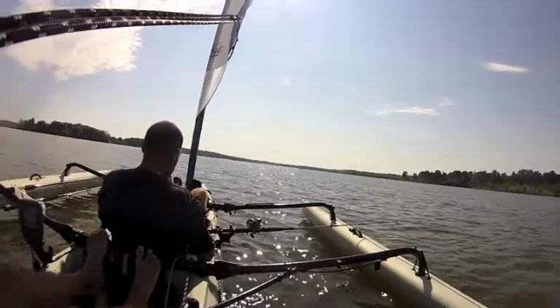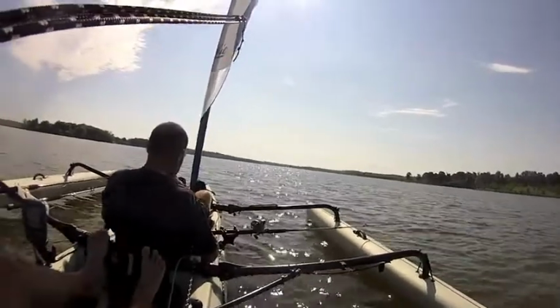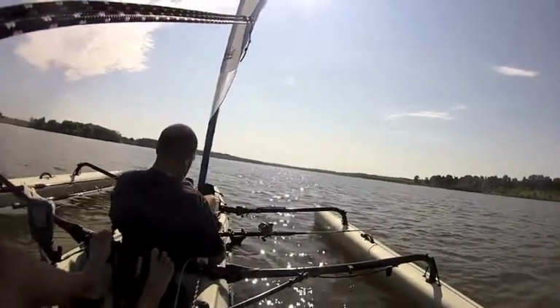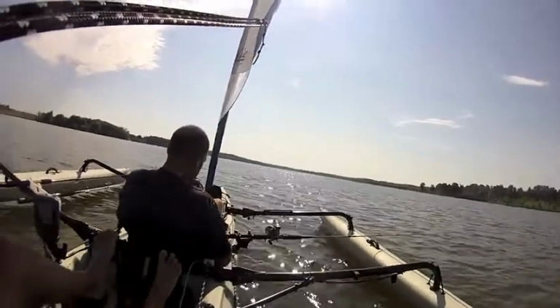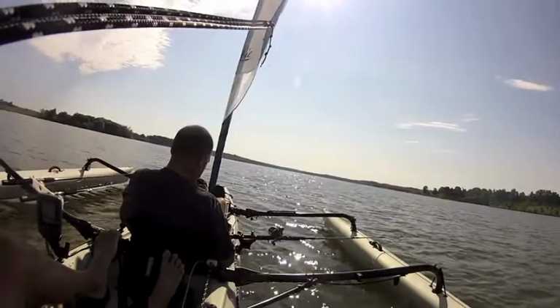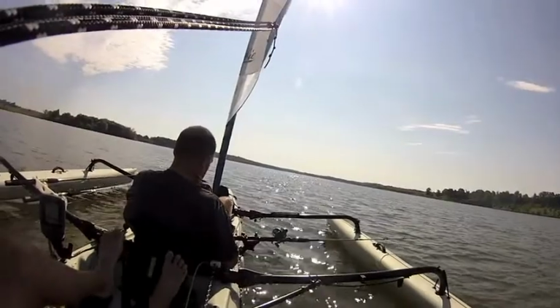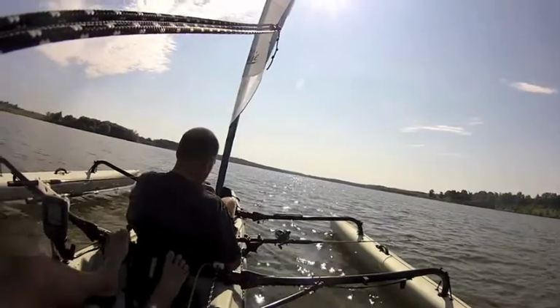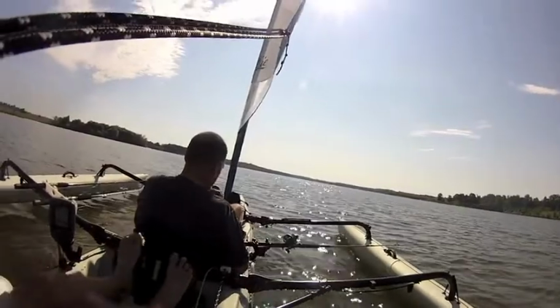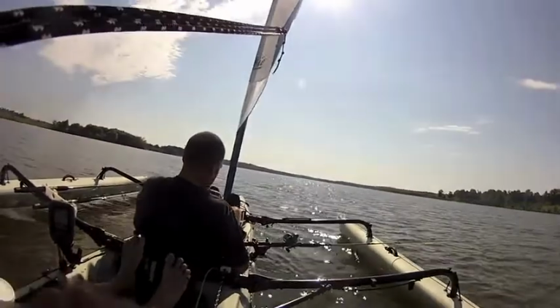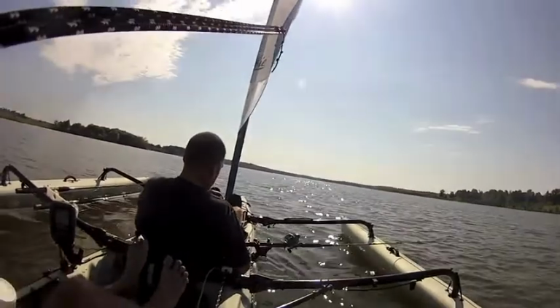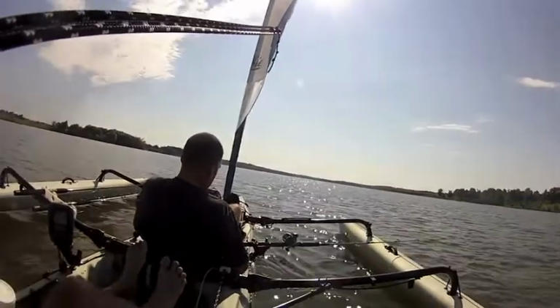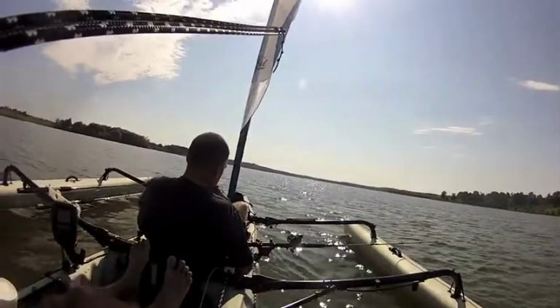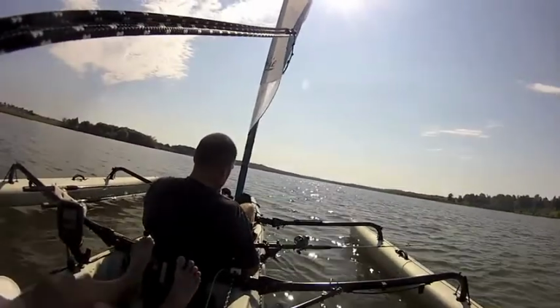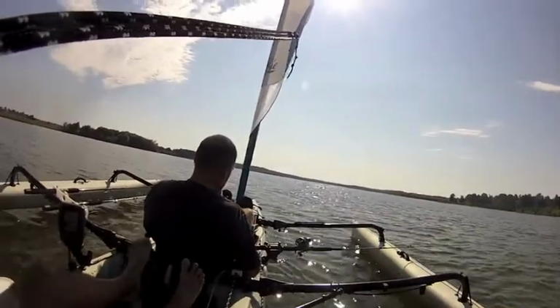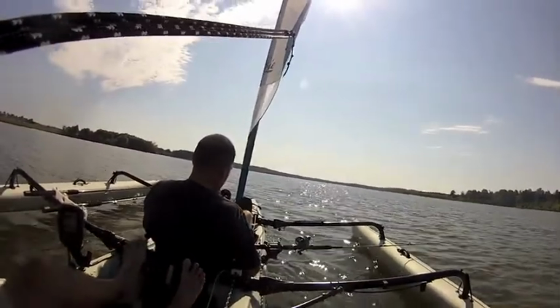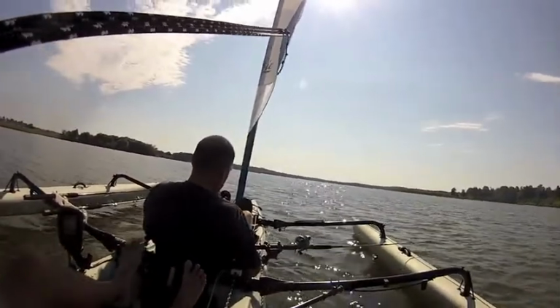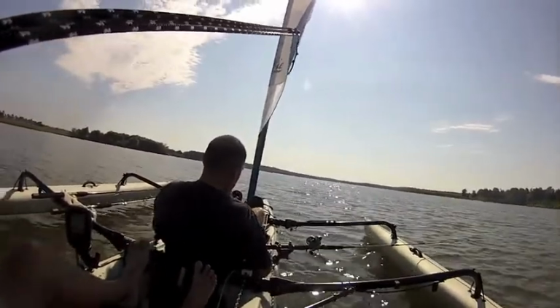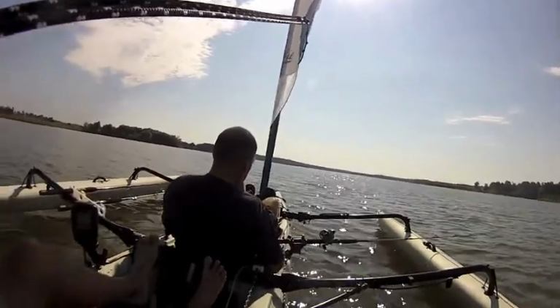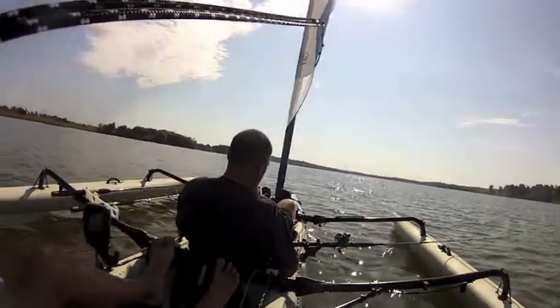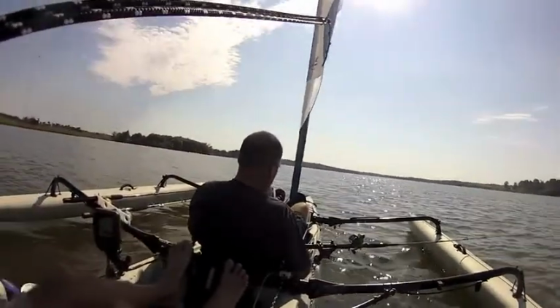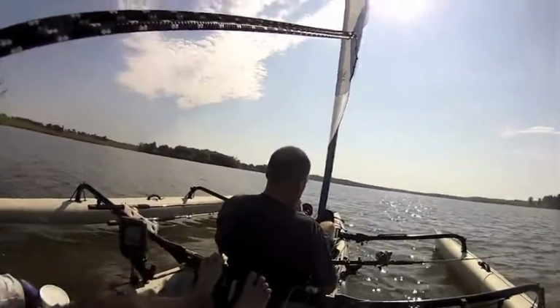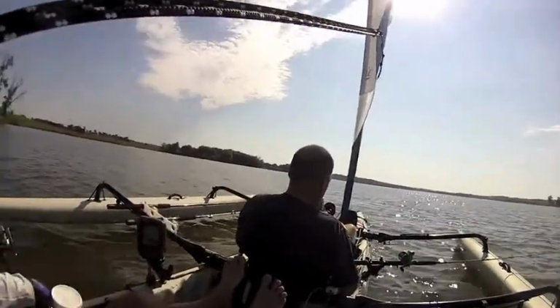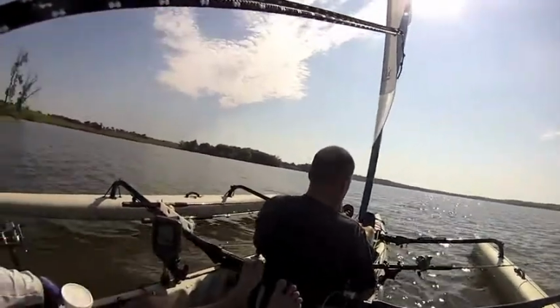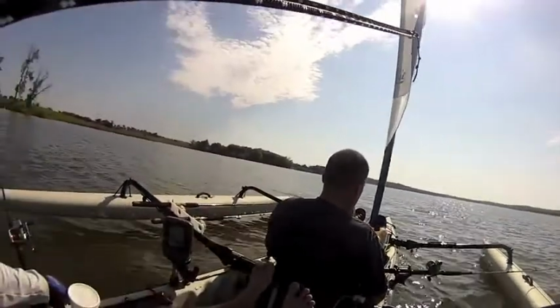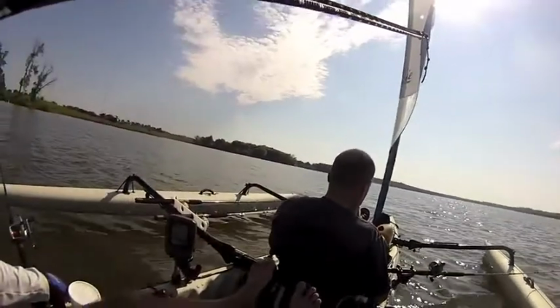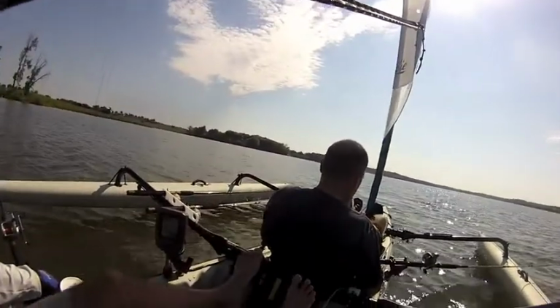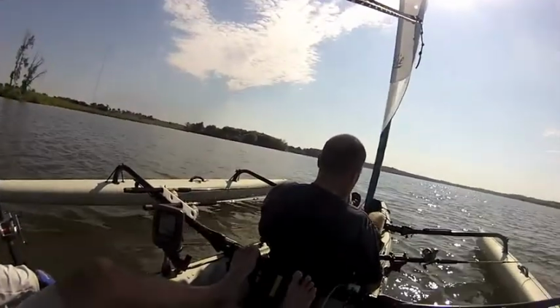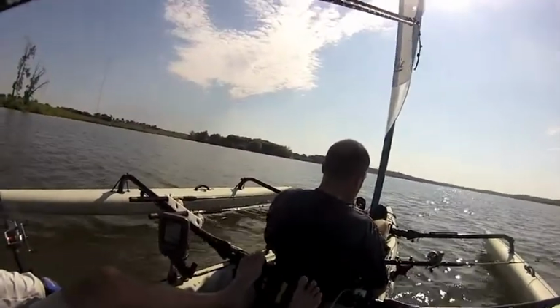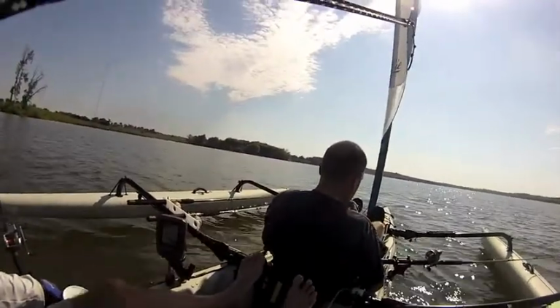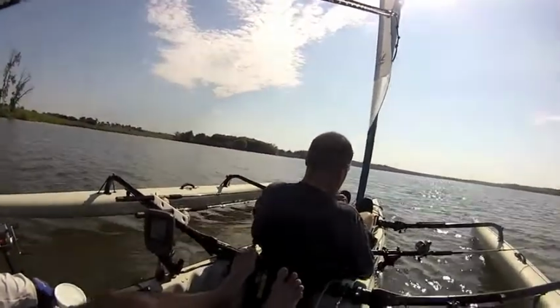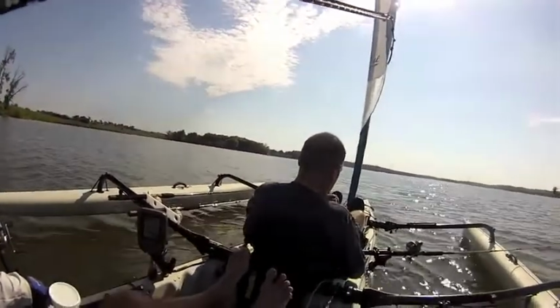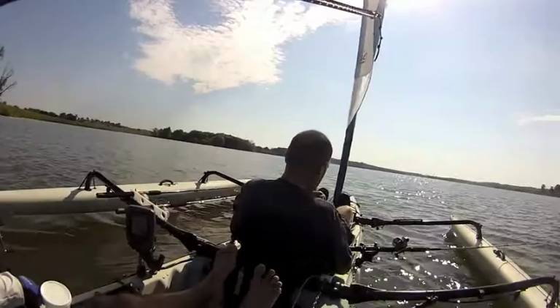My guess is five to six times larger than the biggest open area at Ocala.